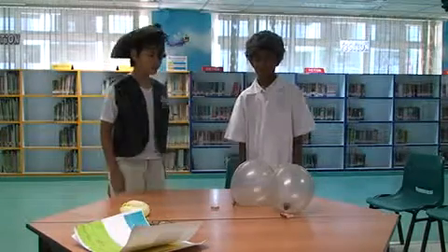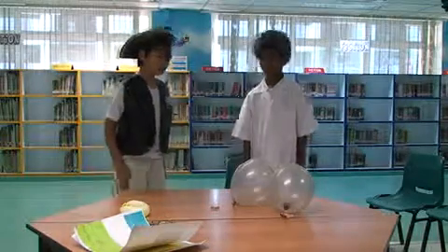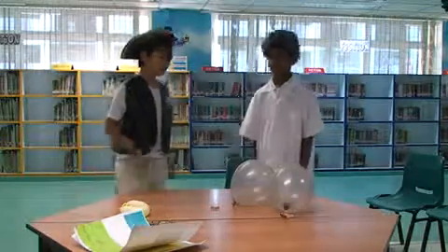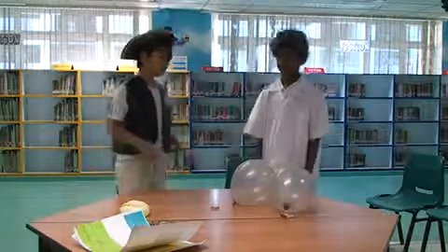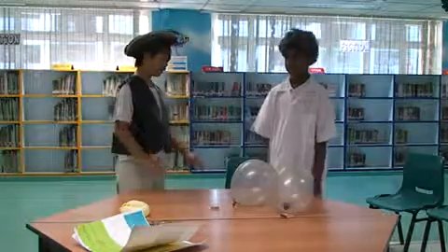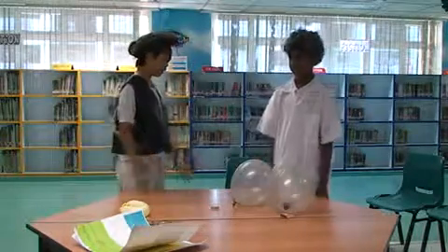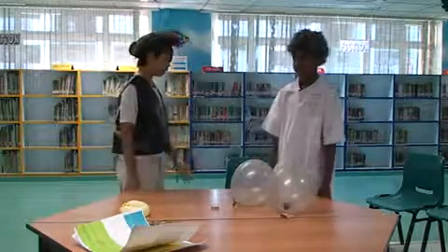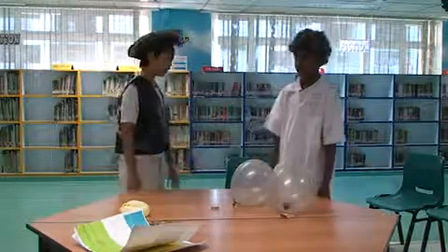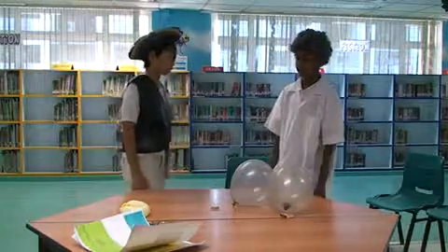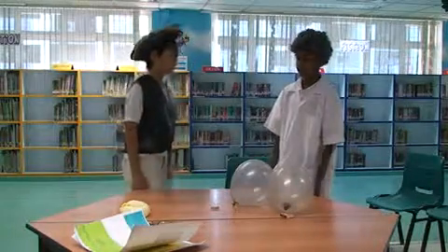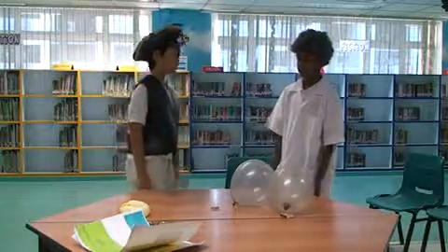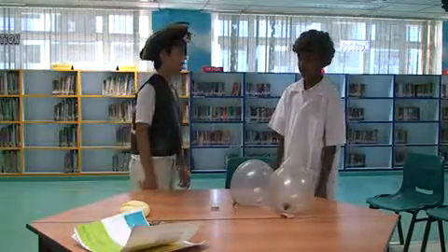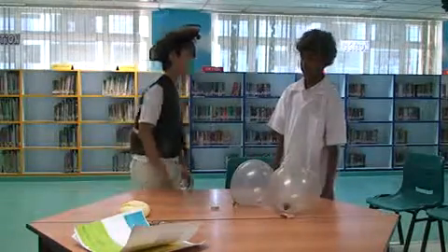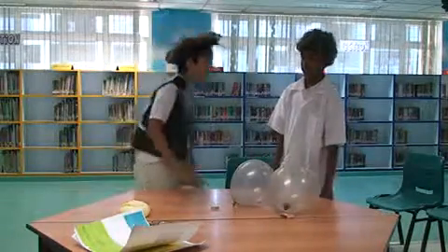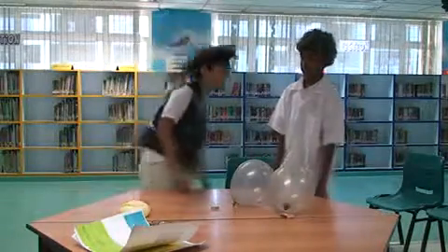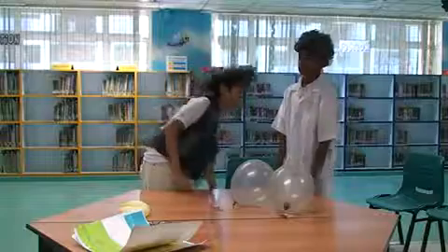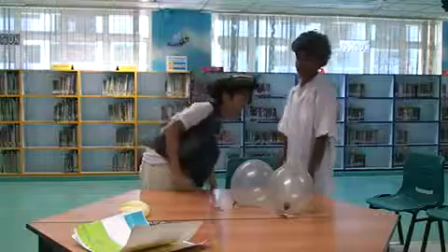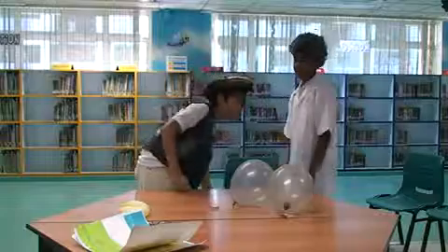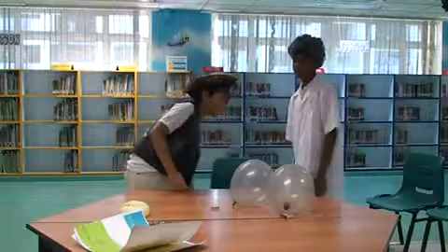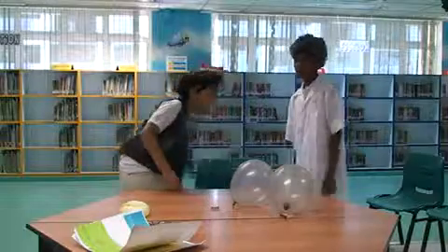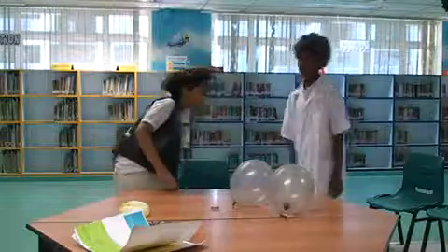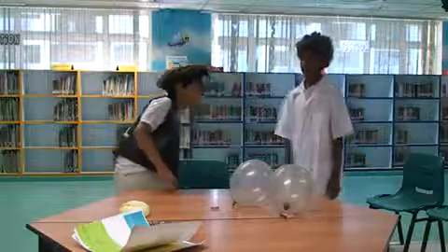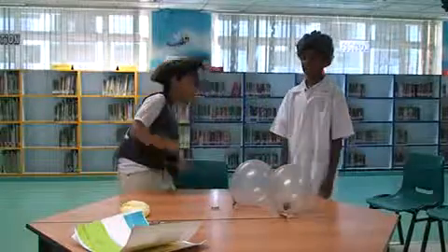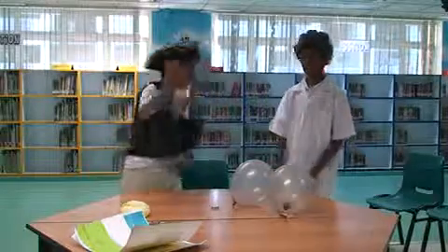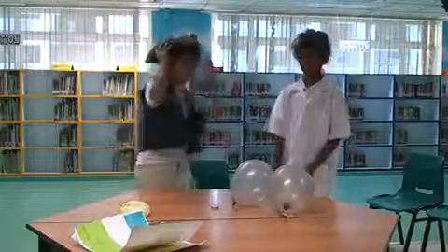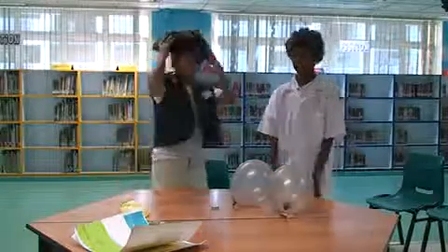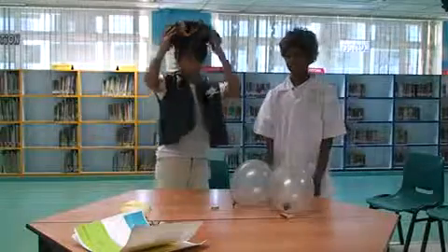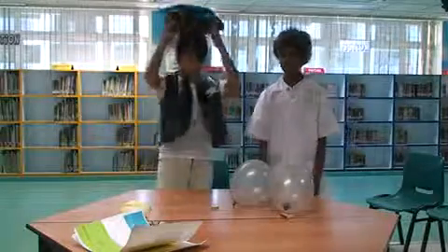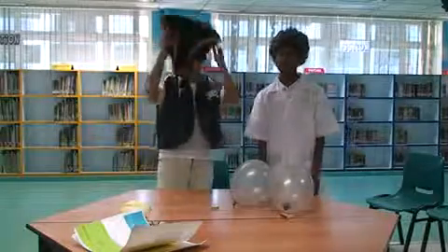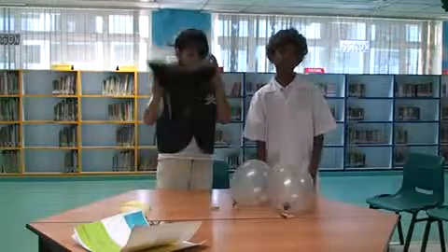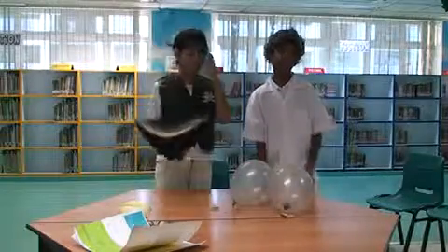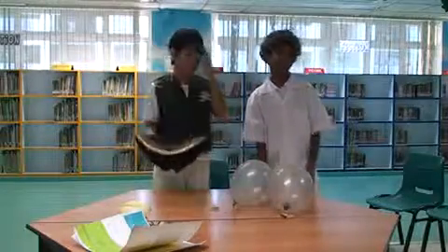Now, for our second experiment. It's called the air raising balloon trick.